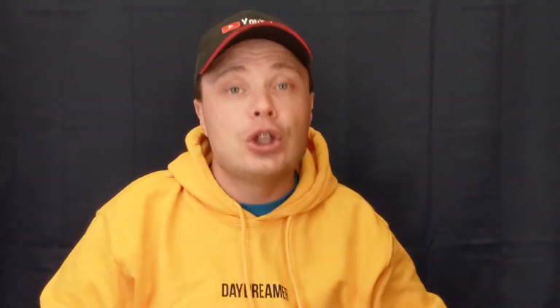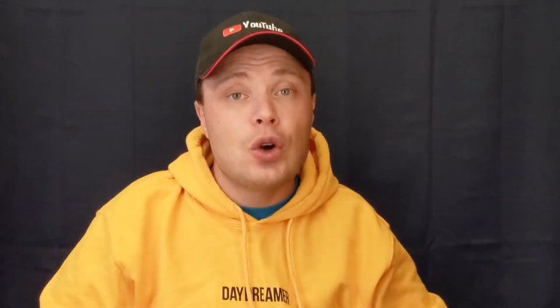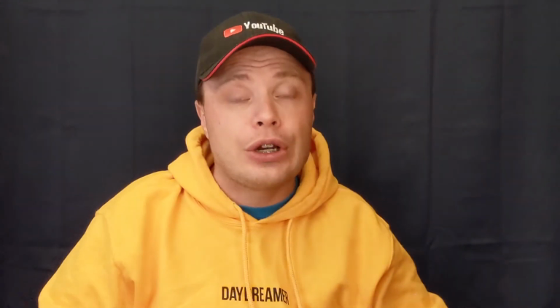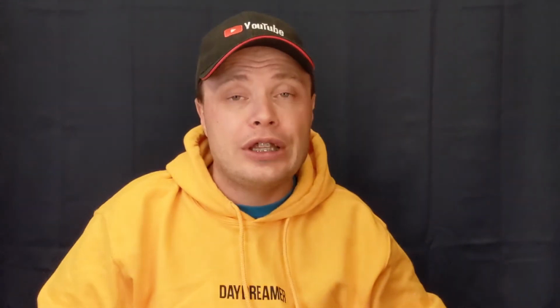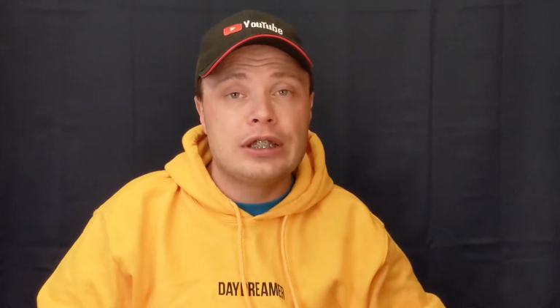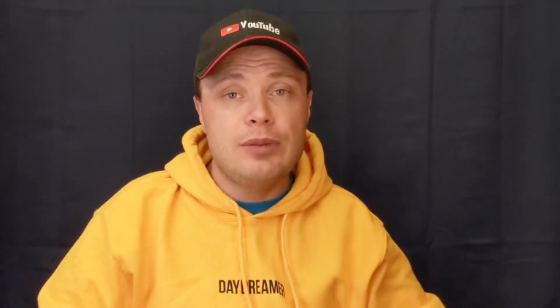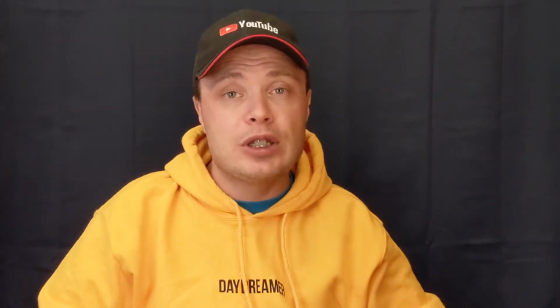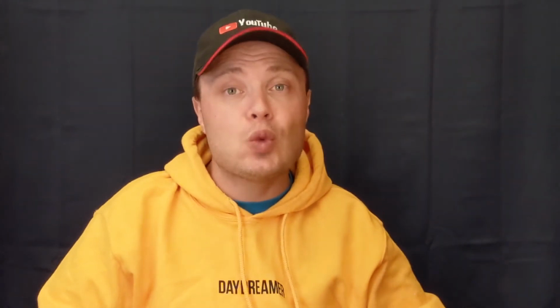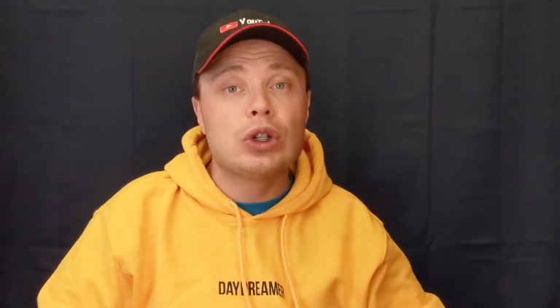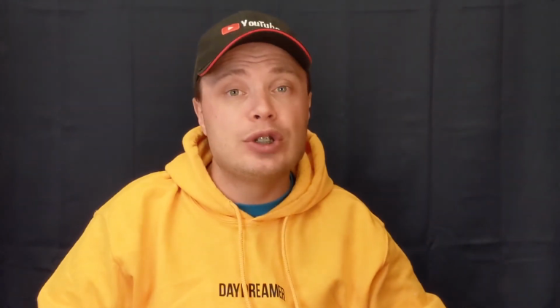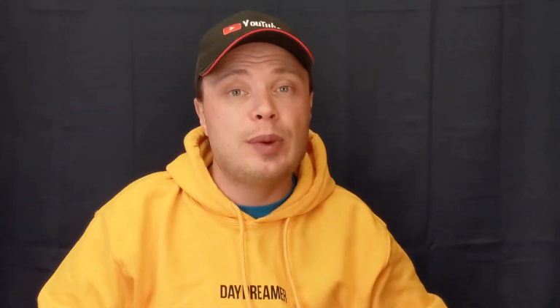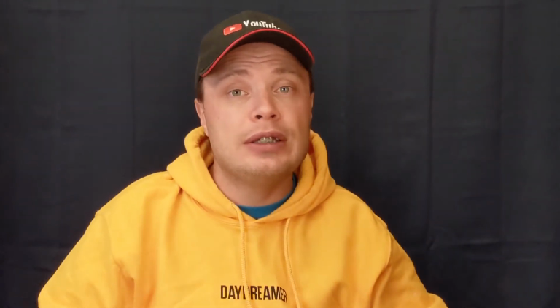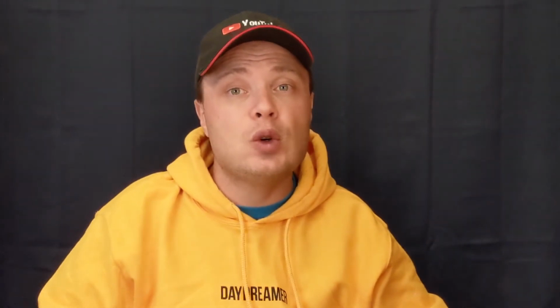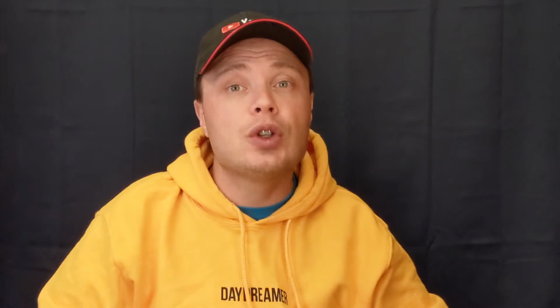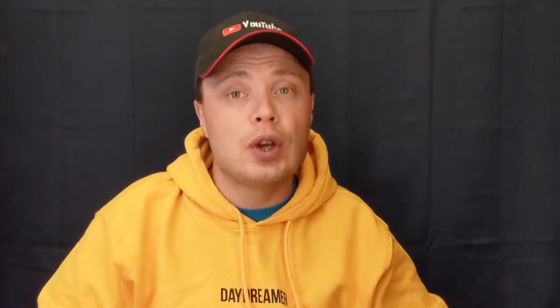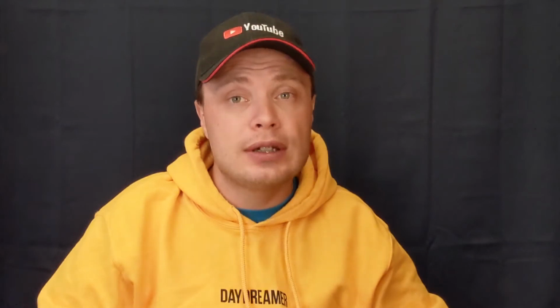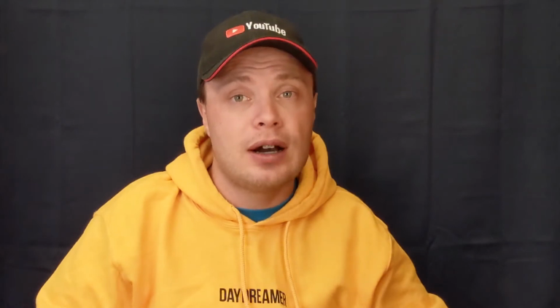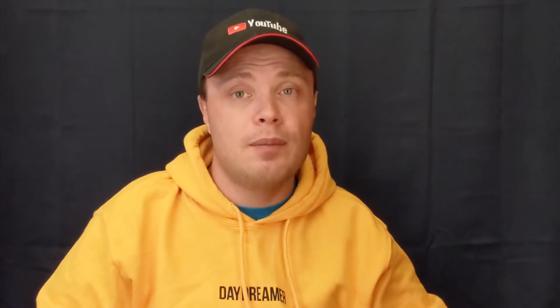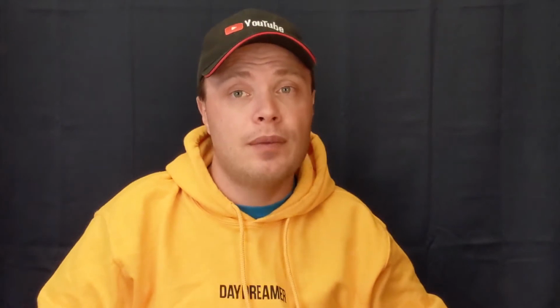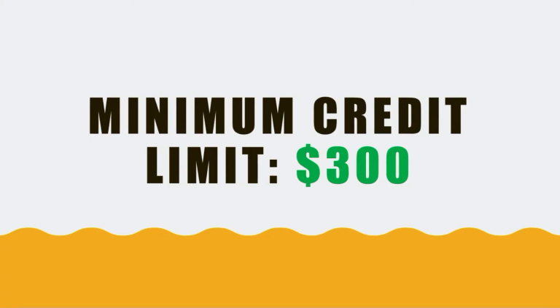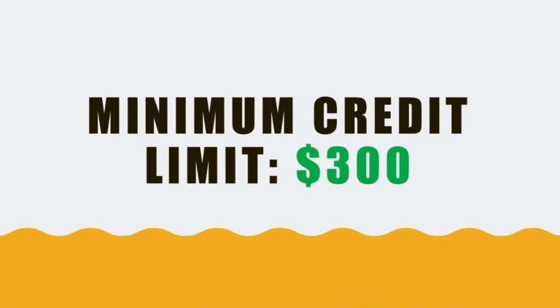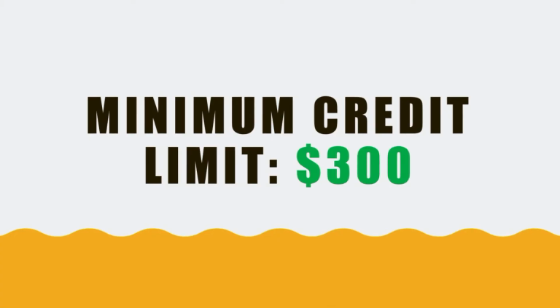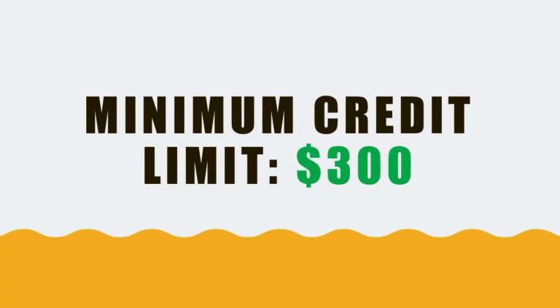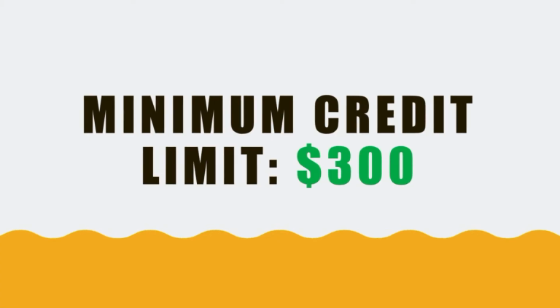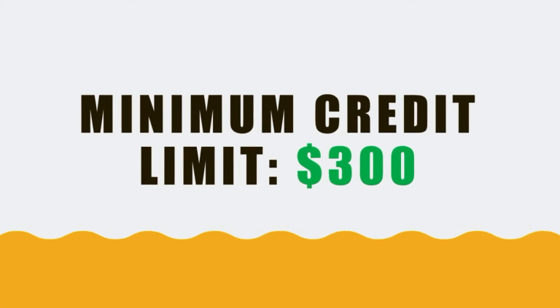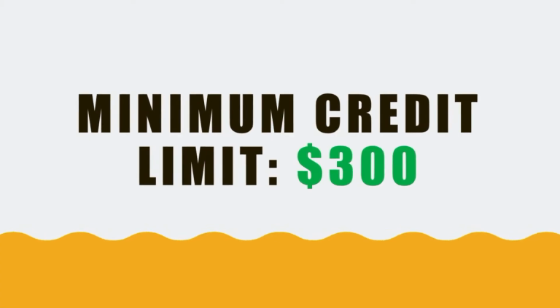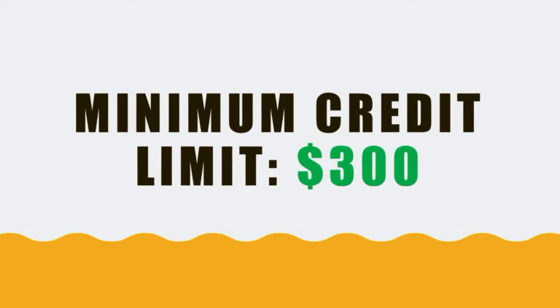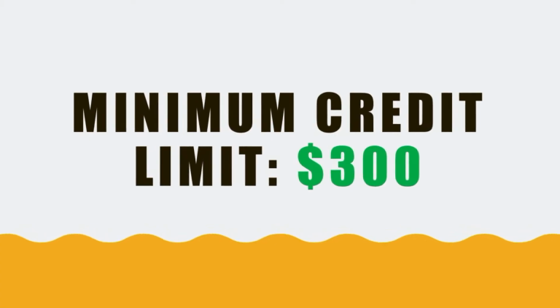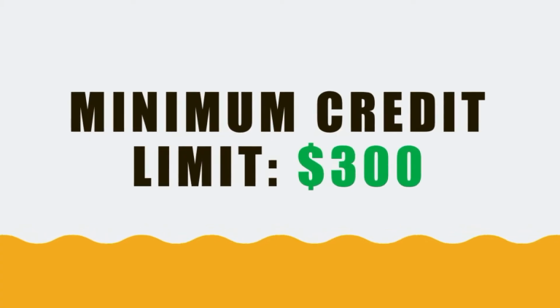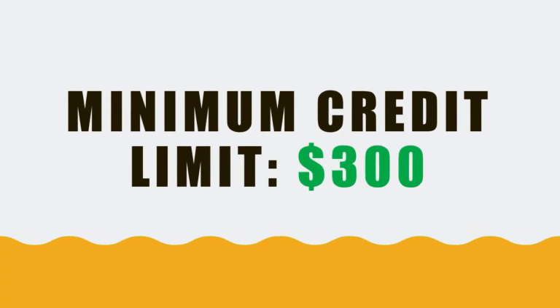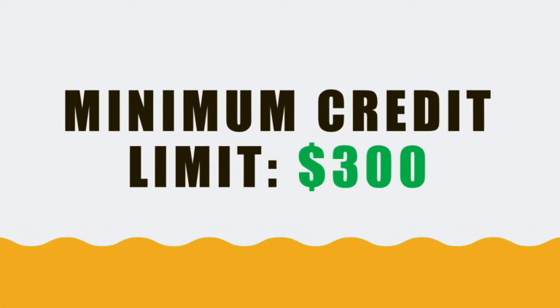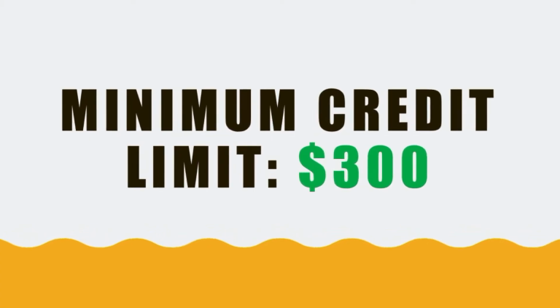Your credit limit will depend on your income. The bare minimum is $300.